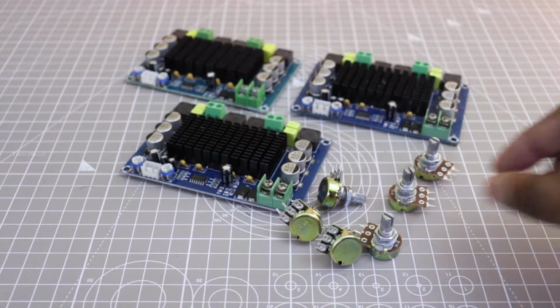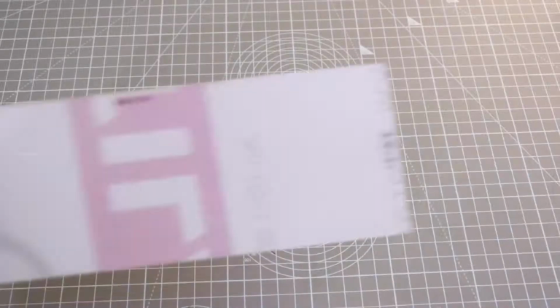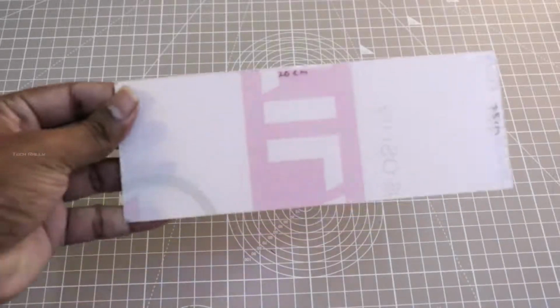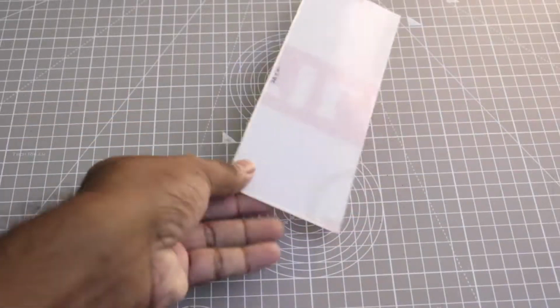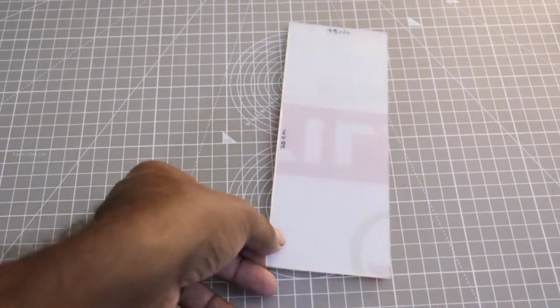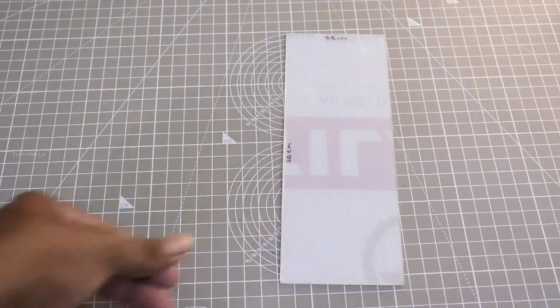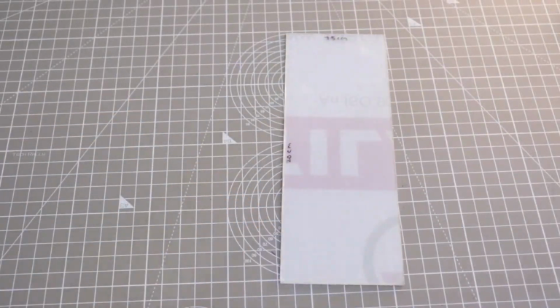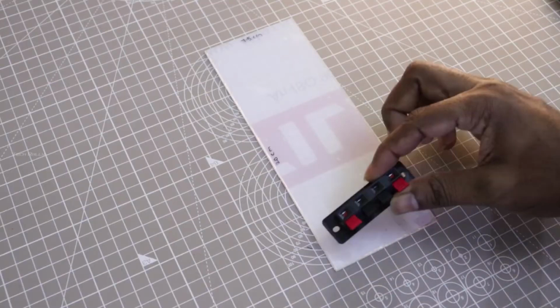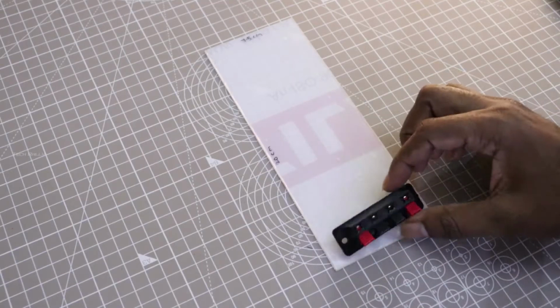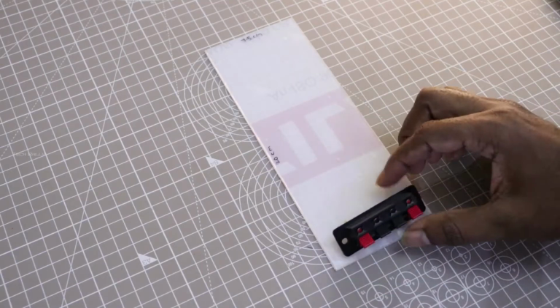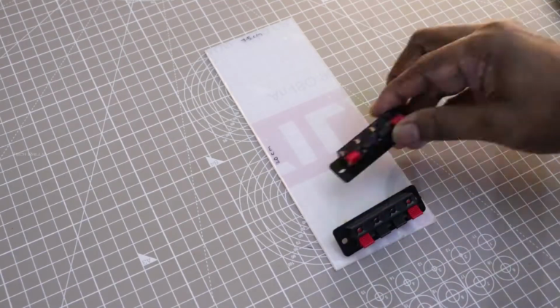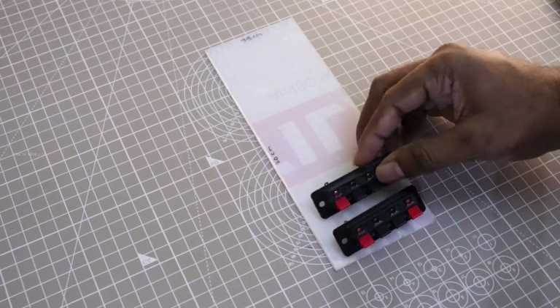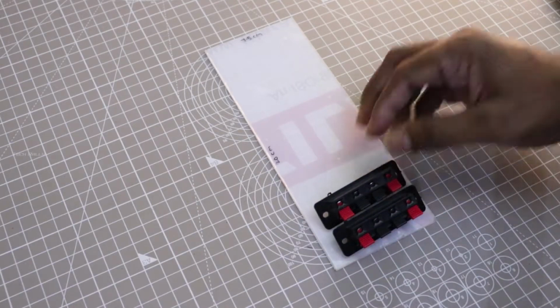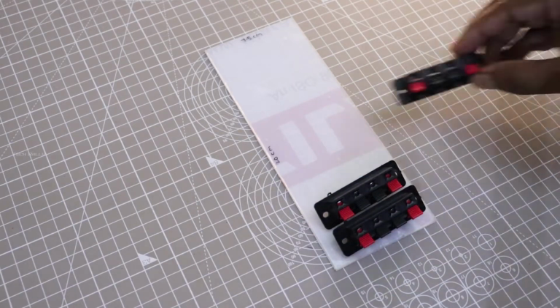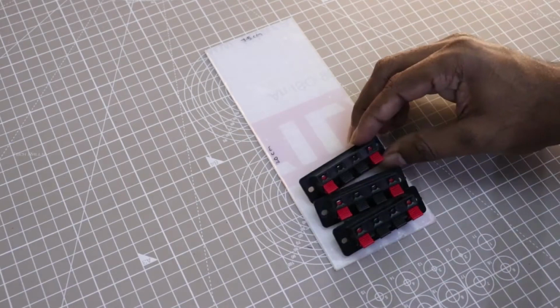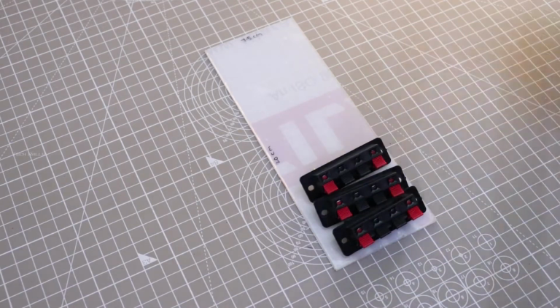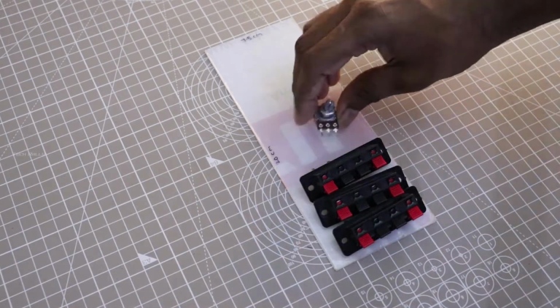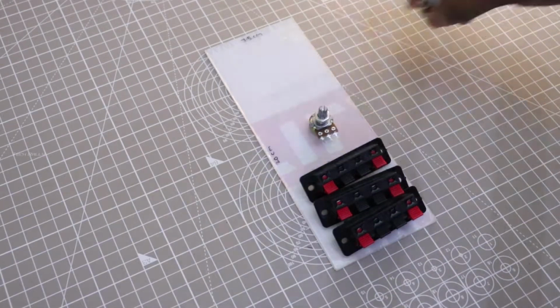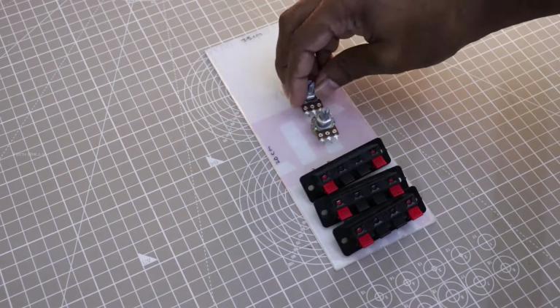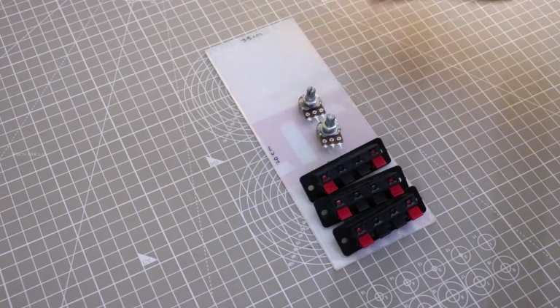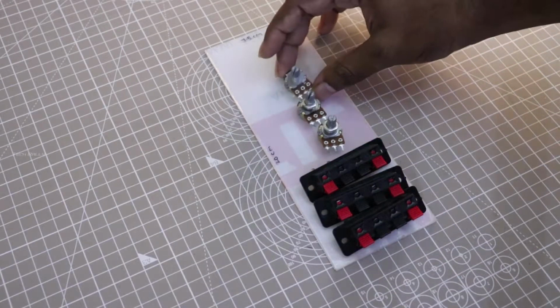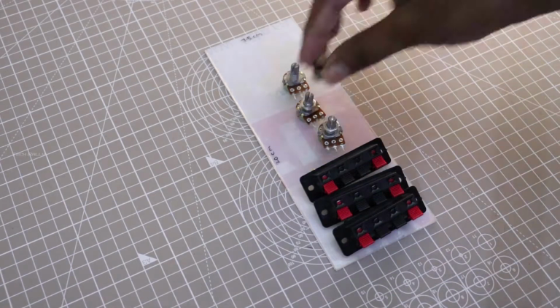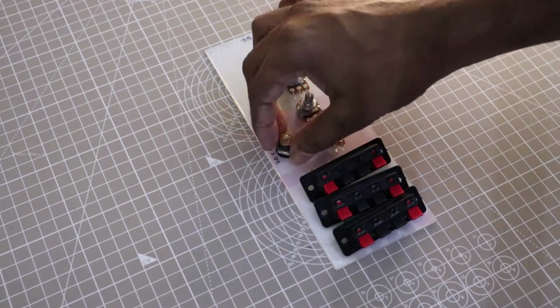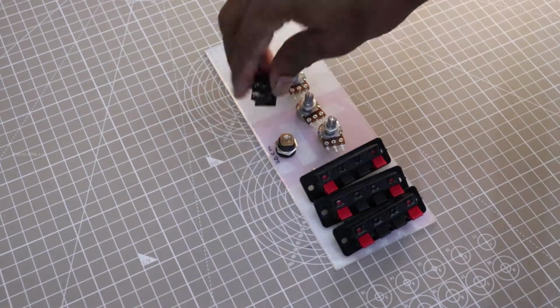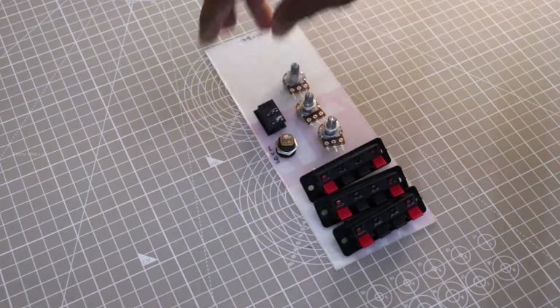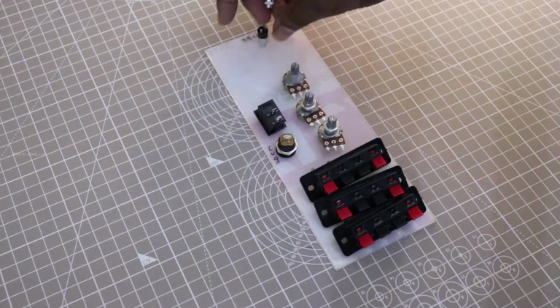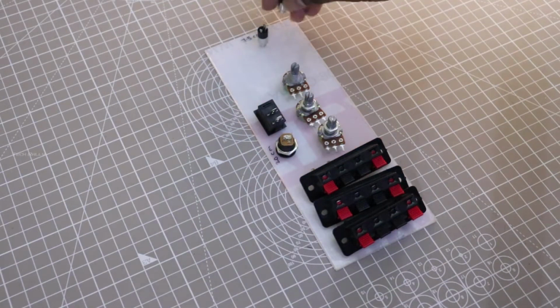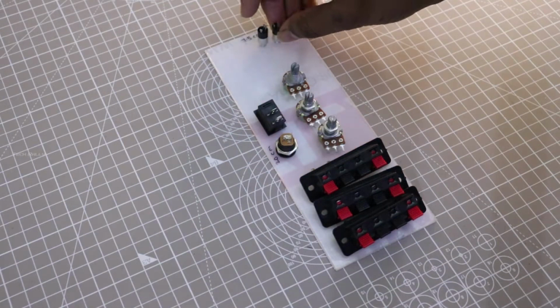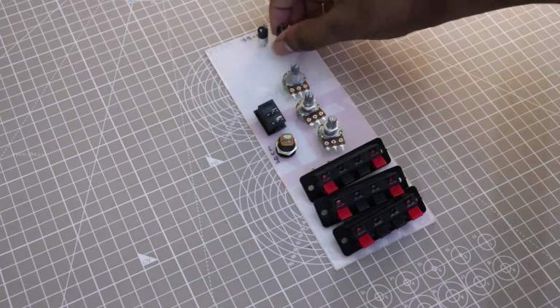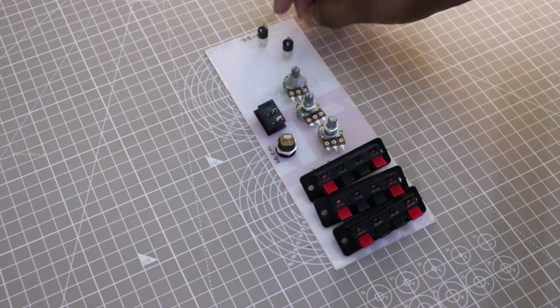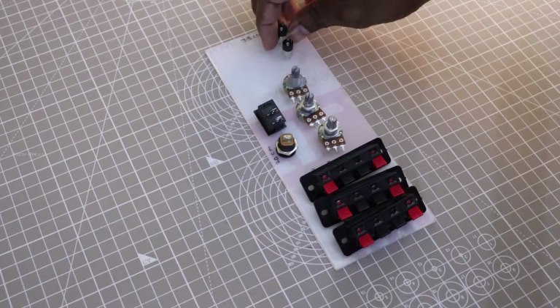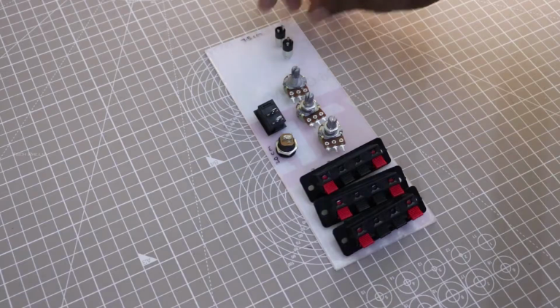I placed all the components into the acrylic sheet to measure the dimensions for drilling holes.